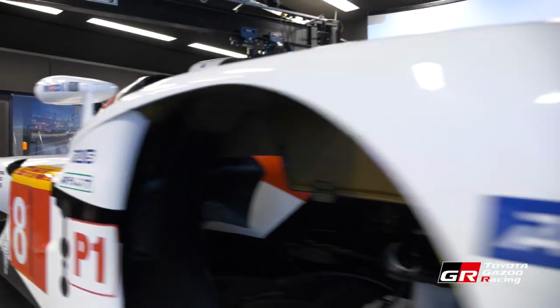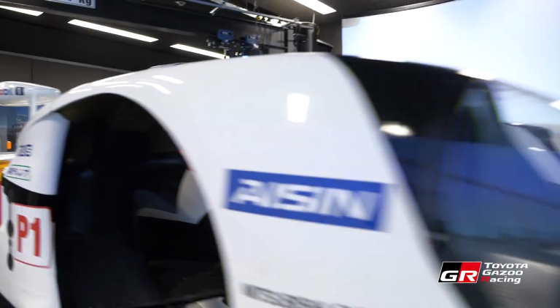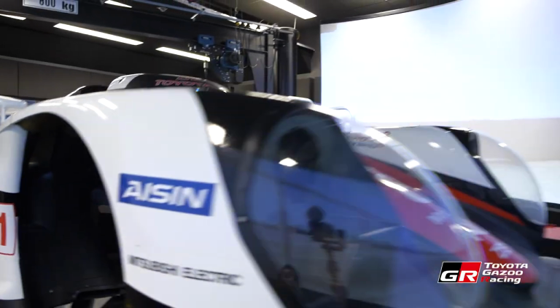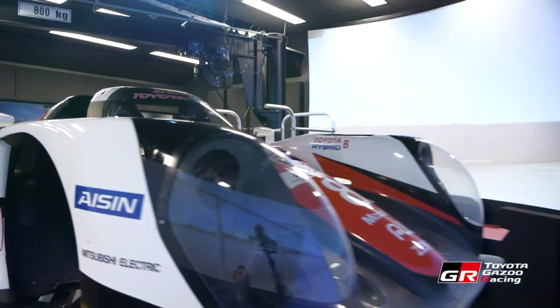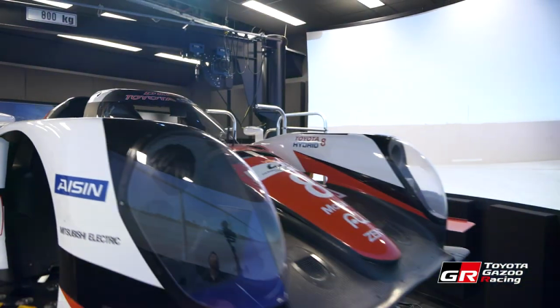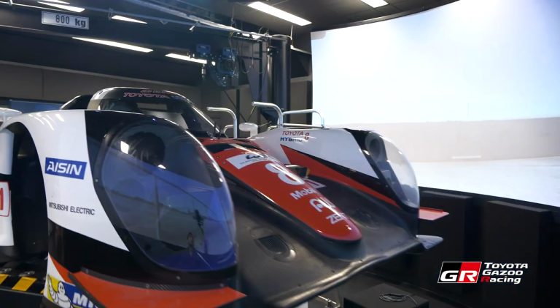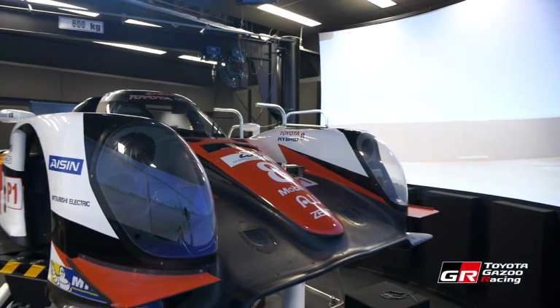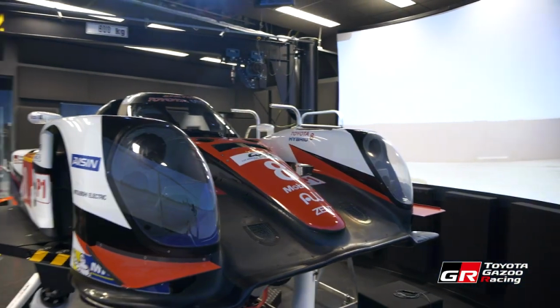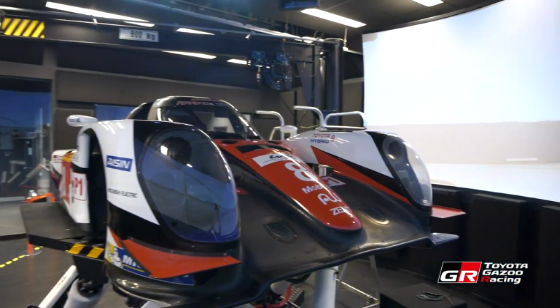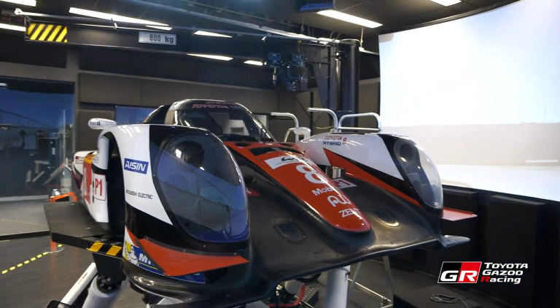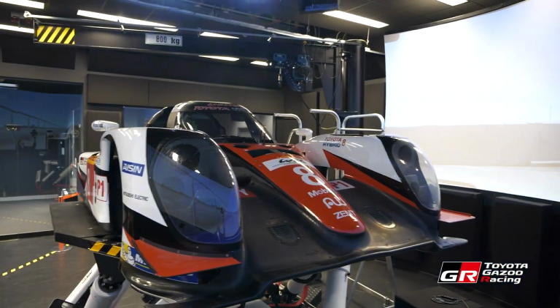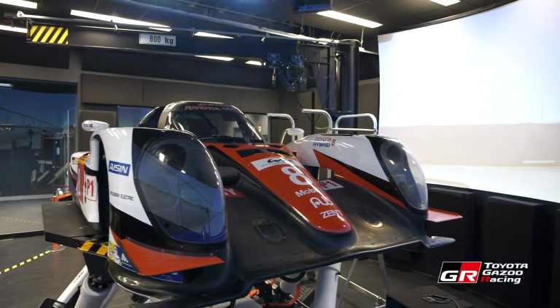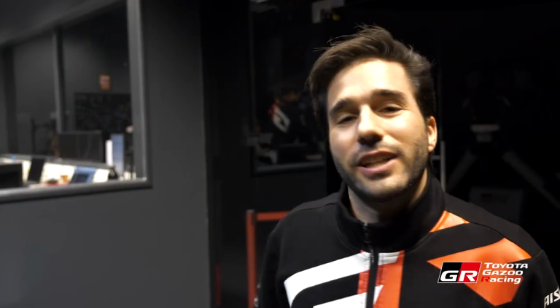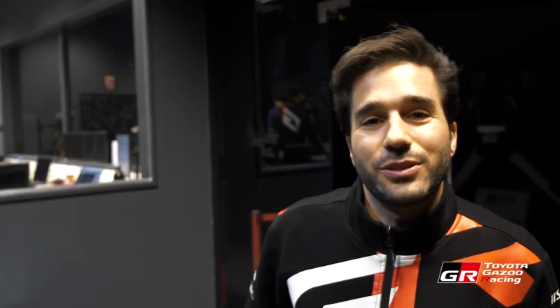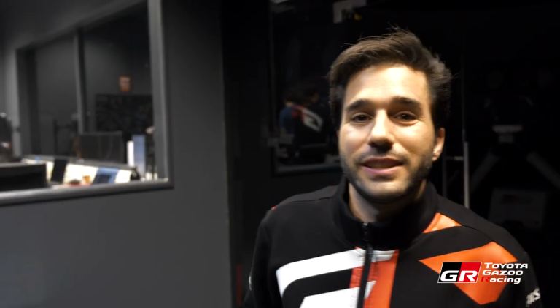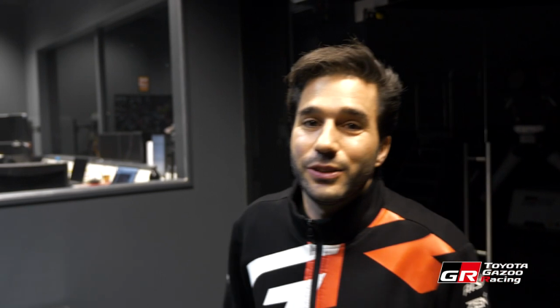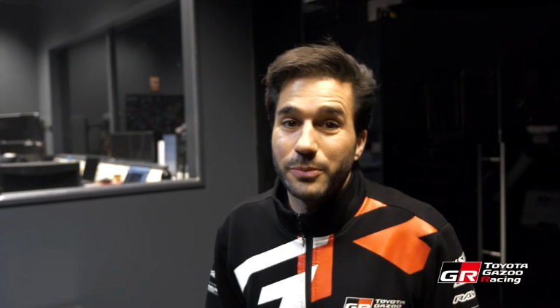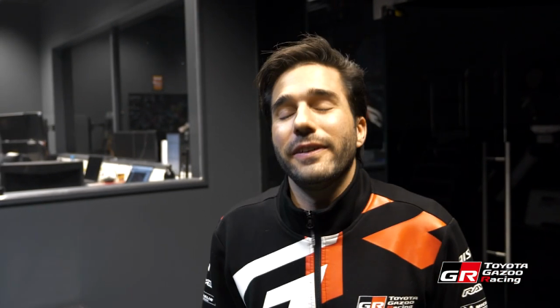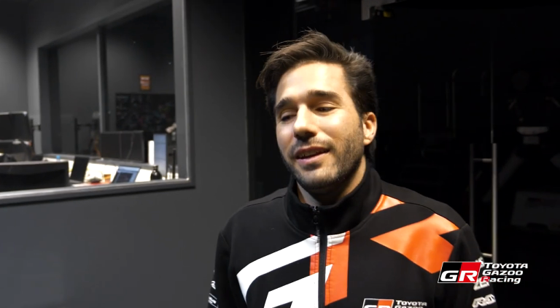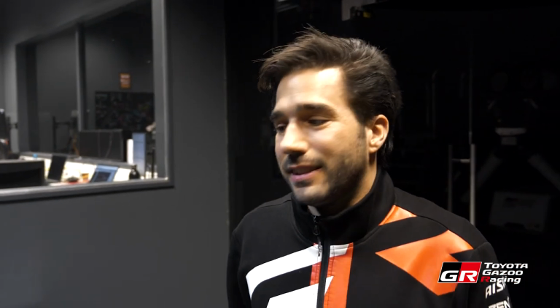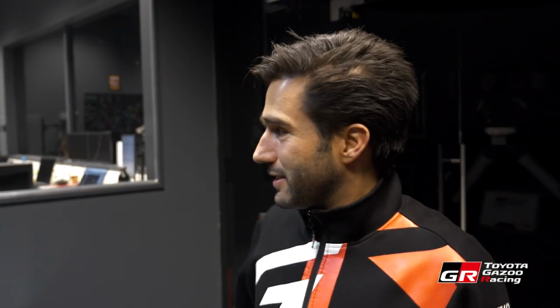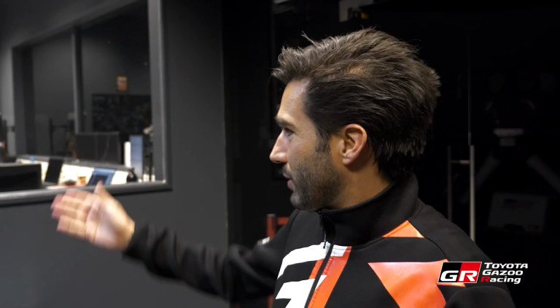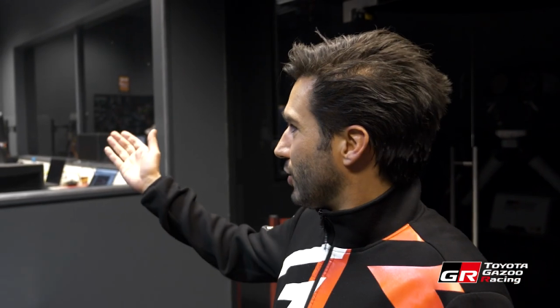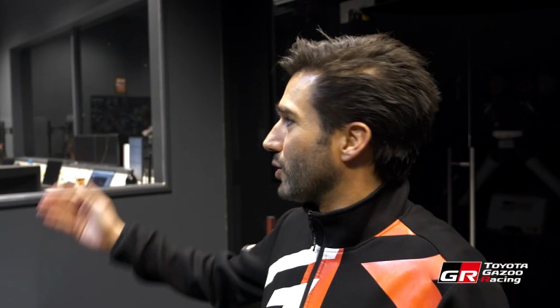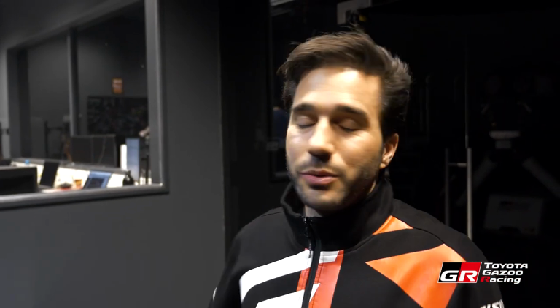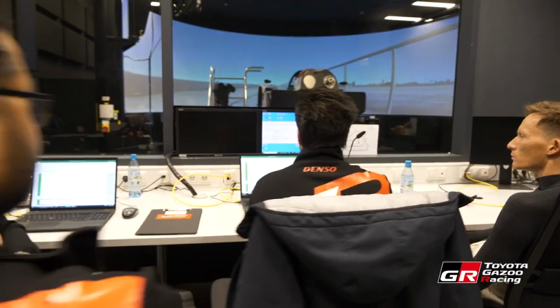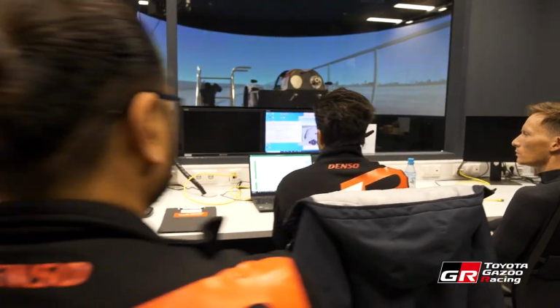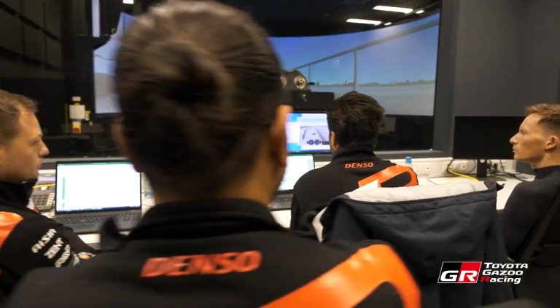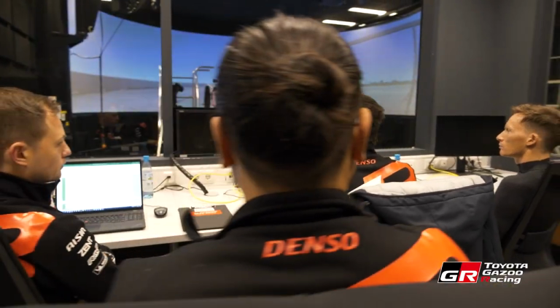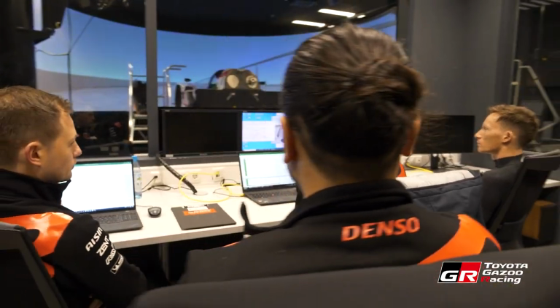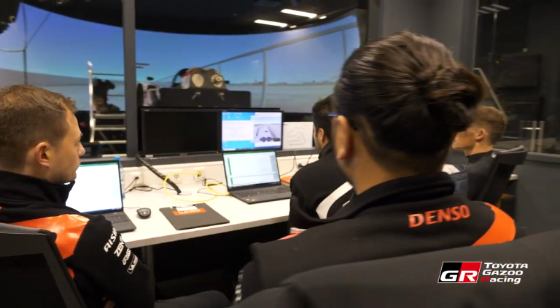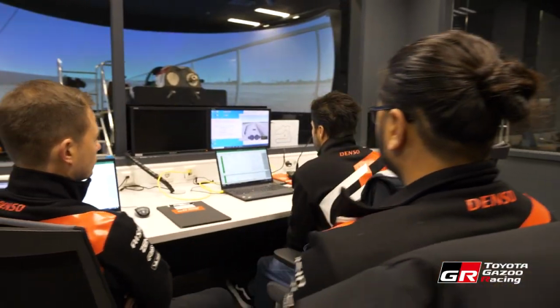We are in the simulator of Toyota Gazoo Racing Europe. This is our control room where we operate the sim.